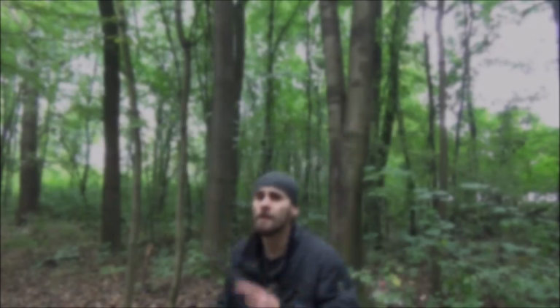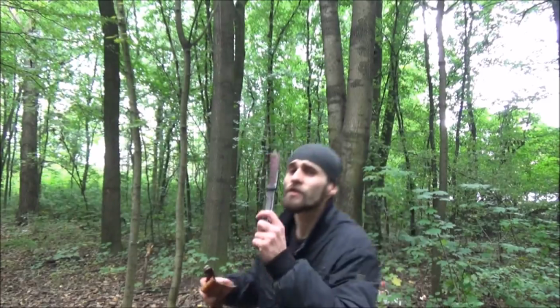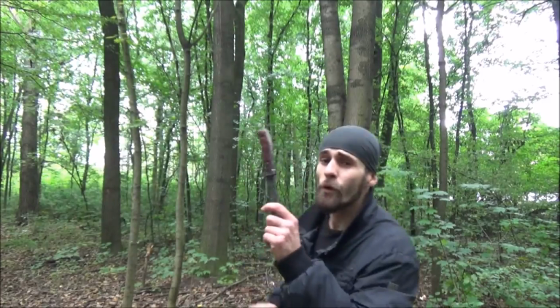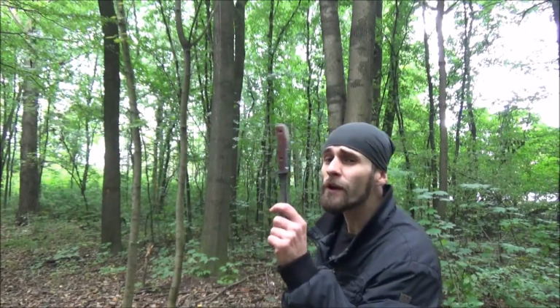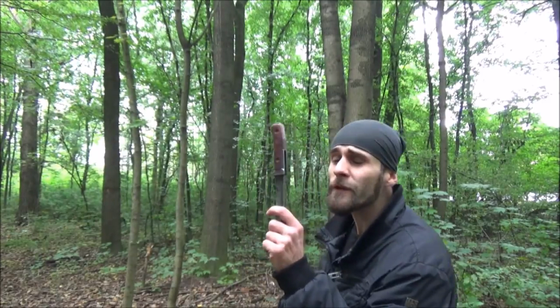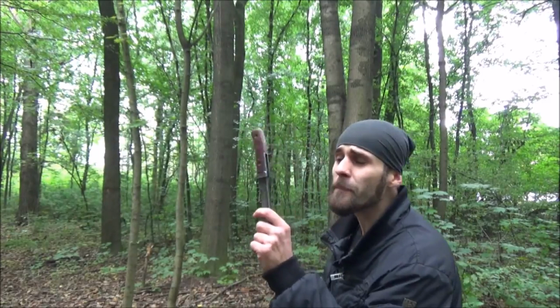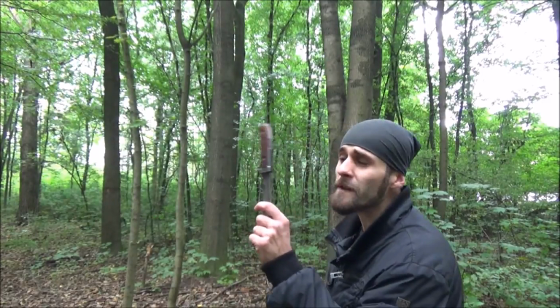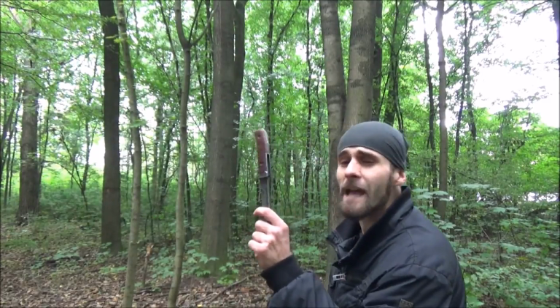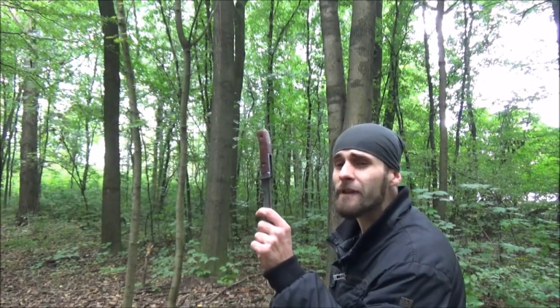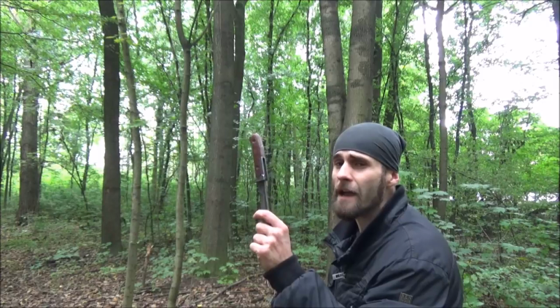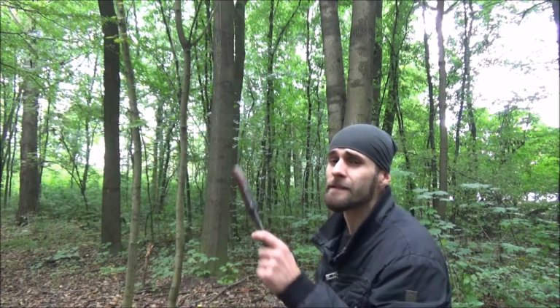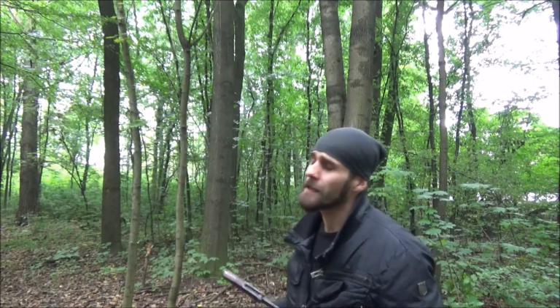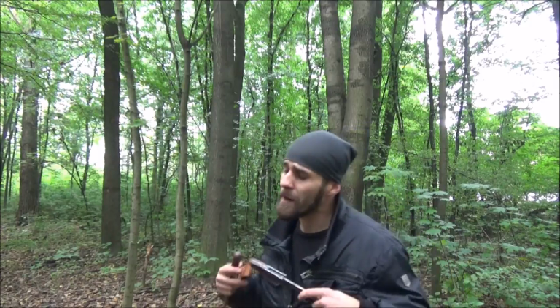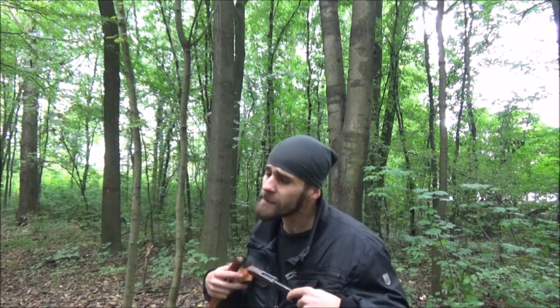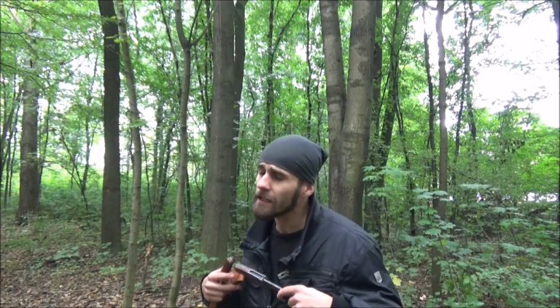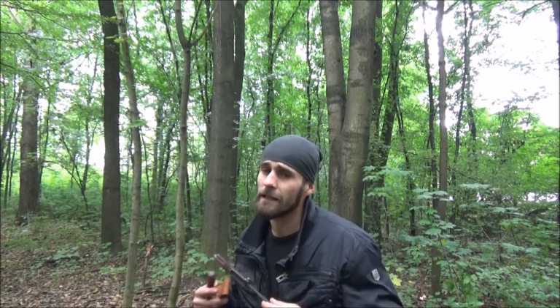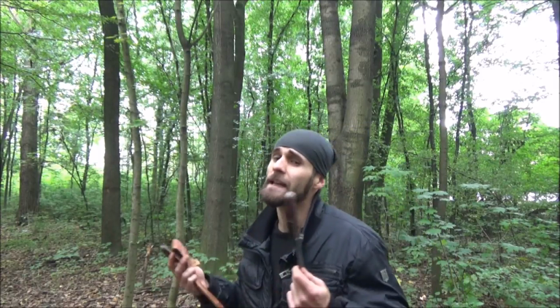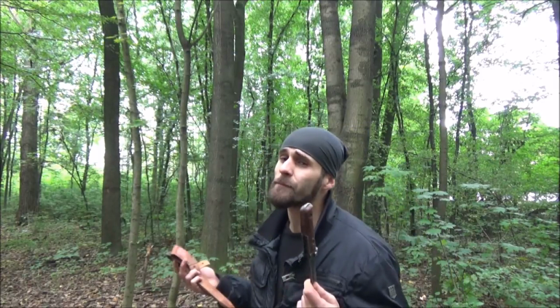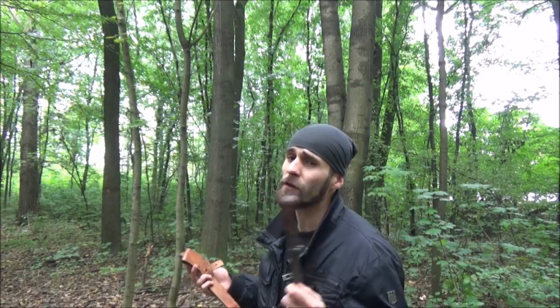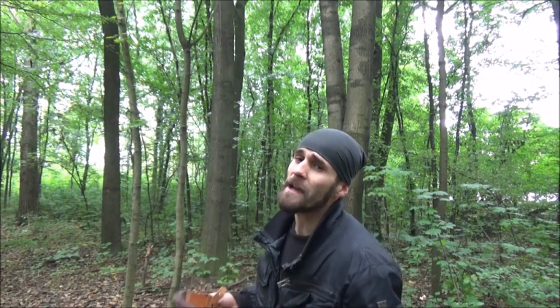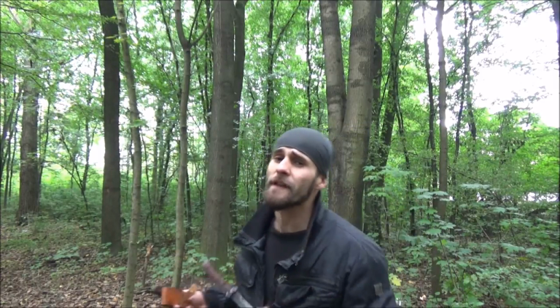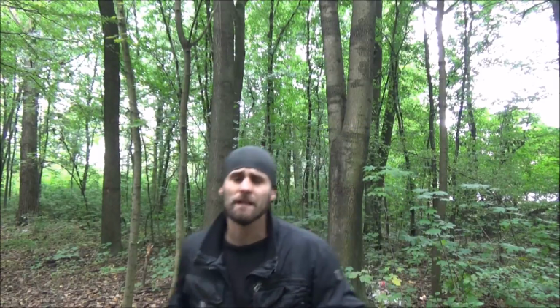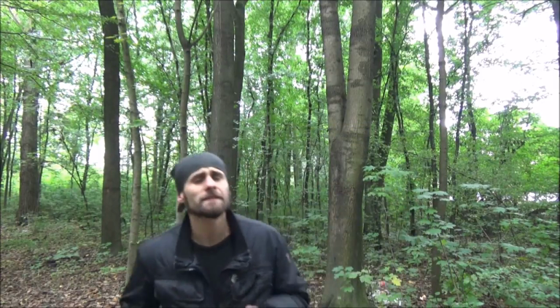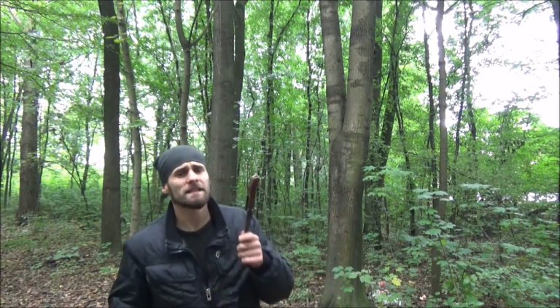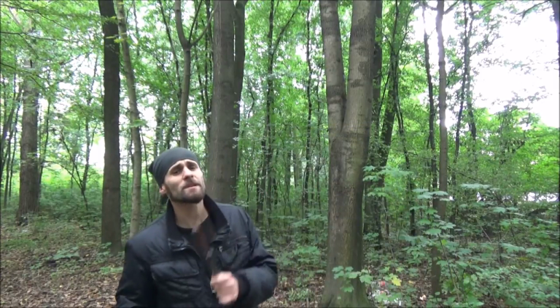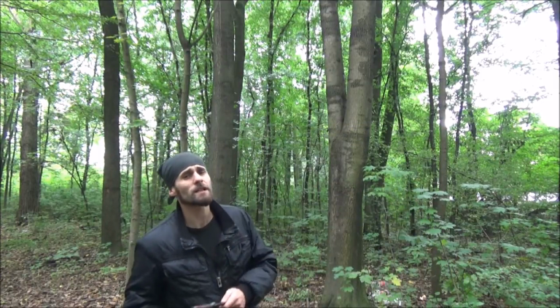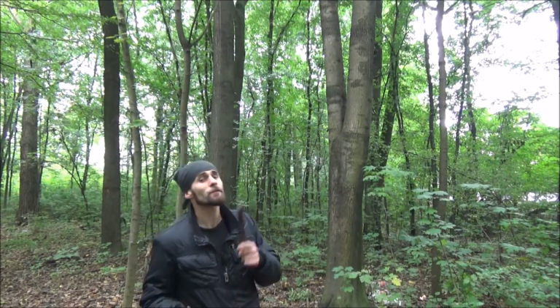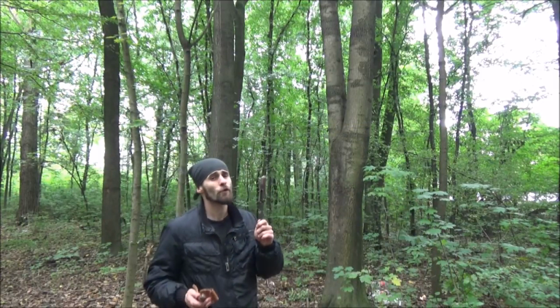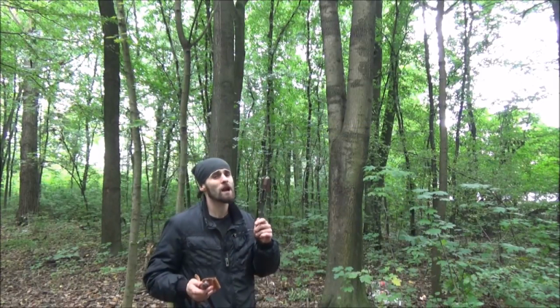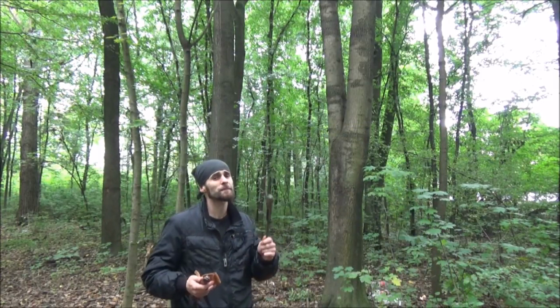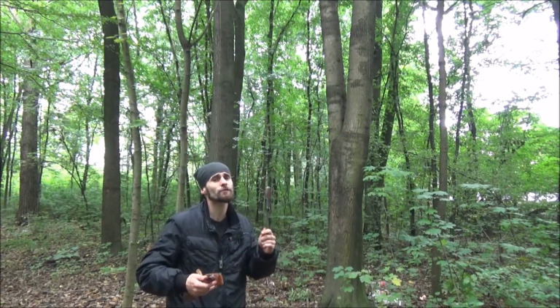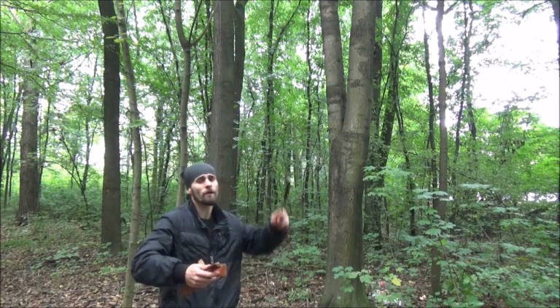So what do you think about this knife, guys? Personally, it's one of my favorites, especially for half-spin throwing.